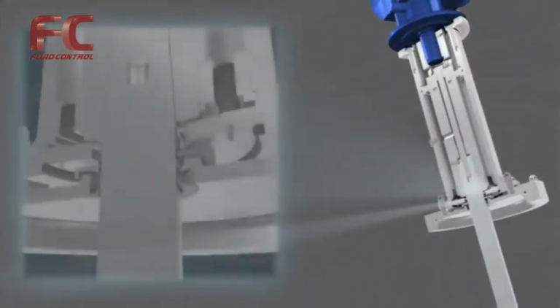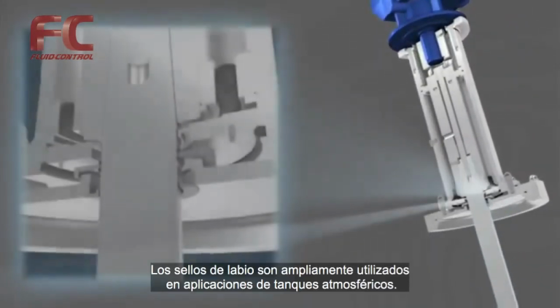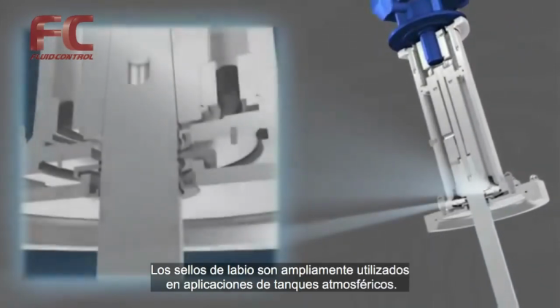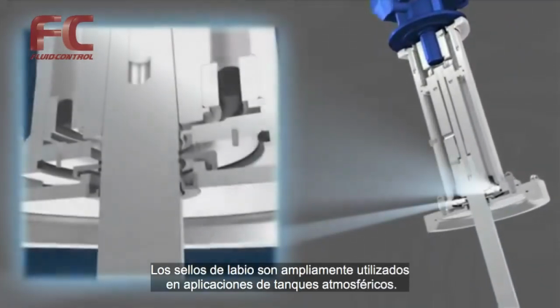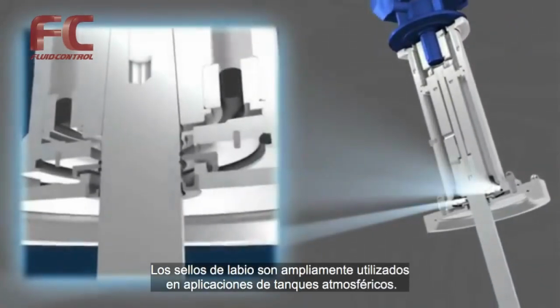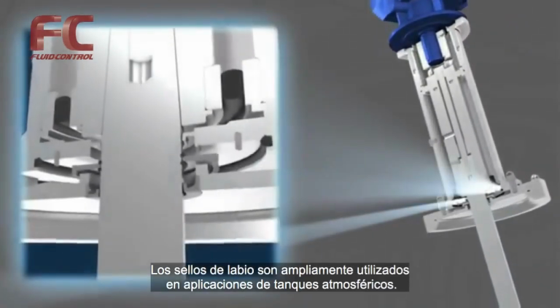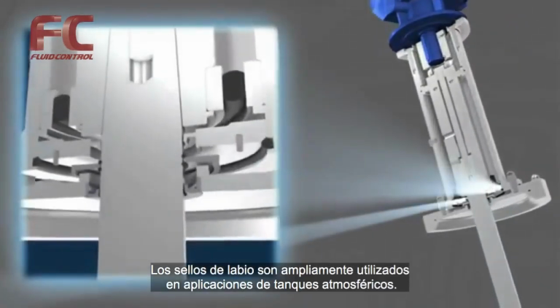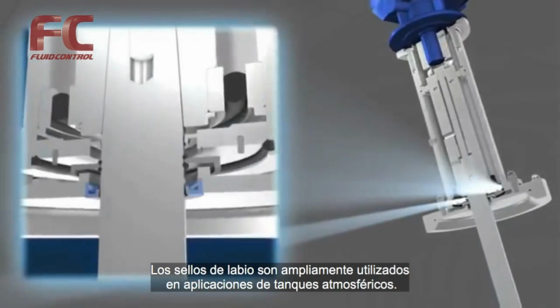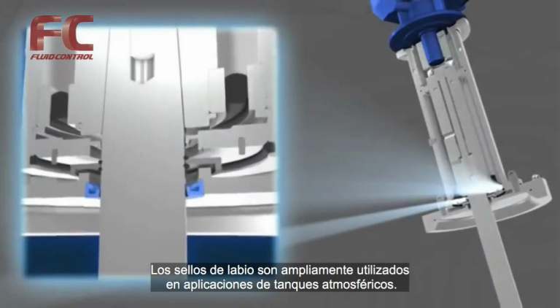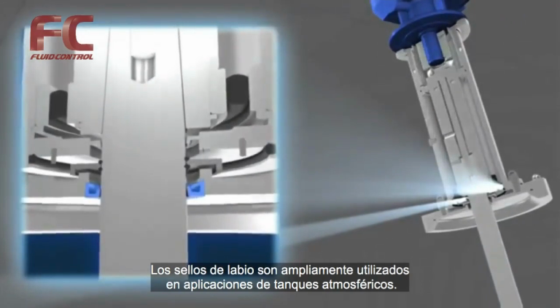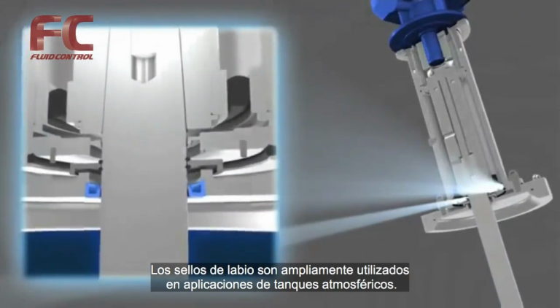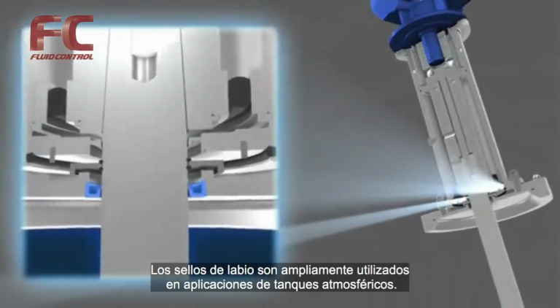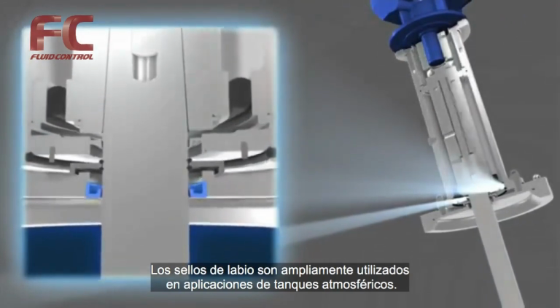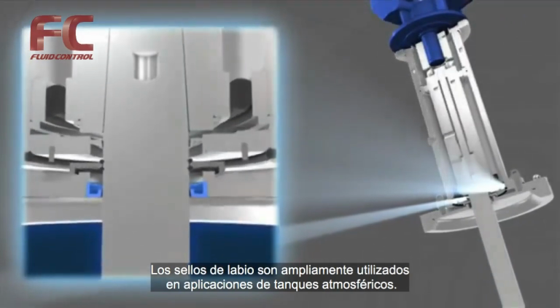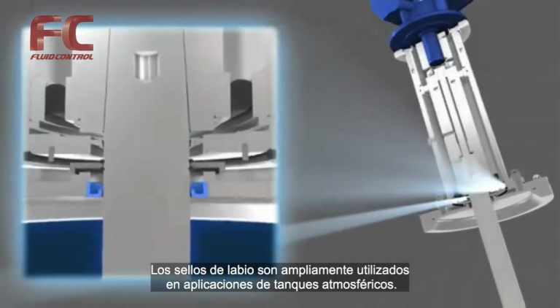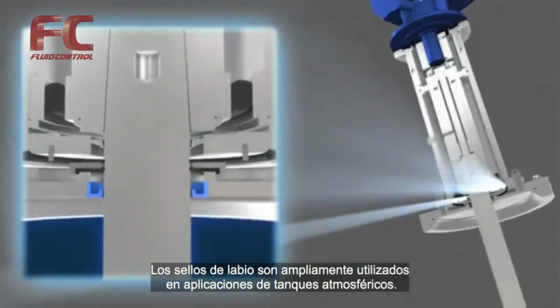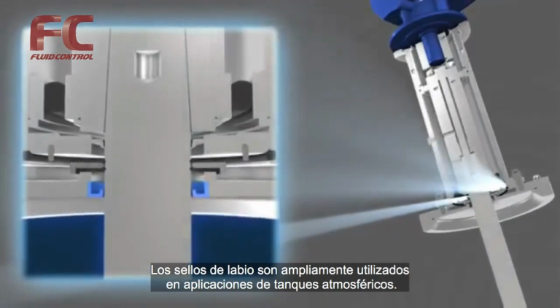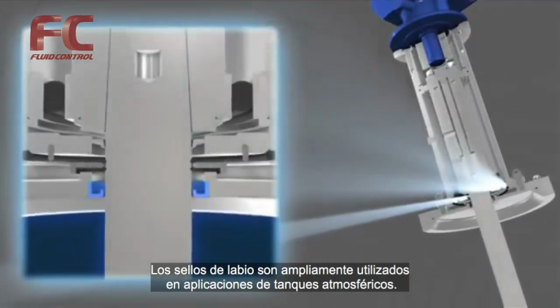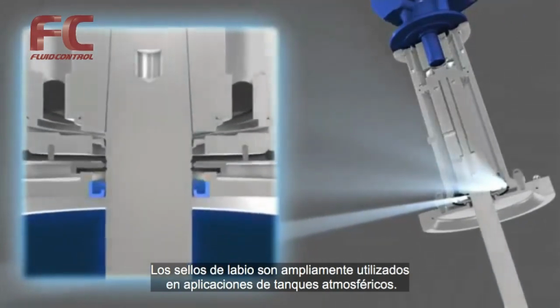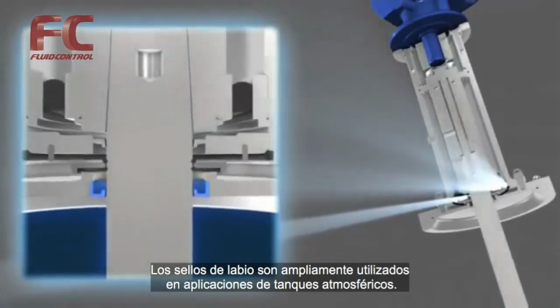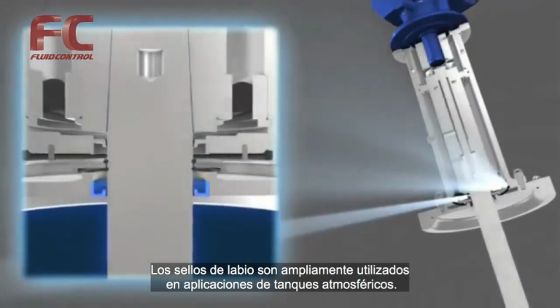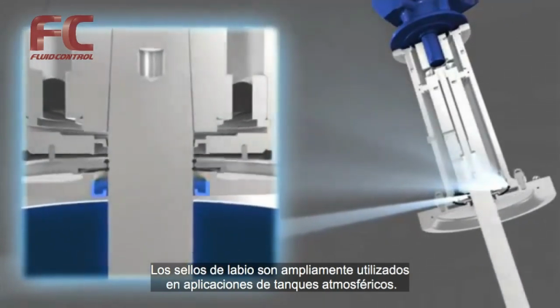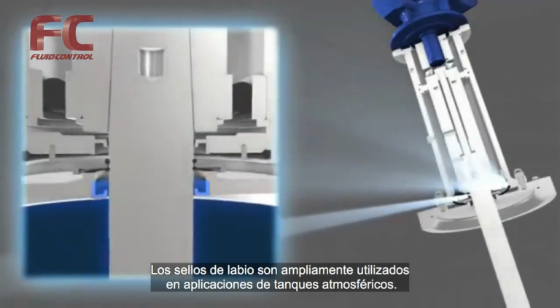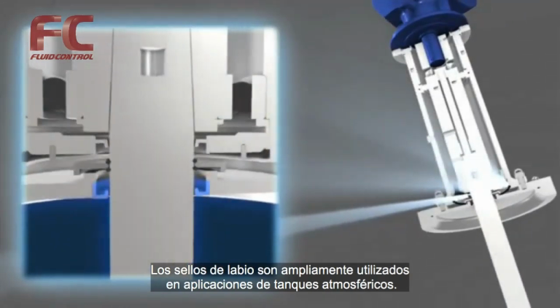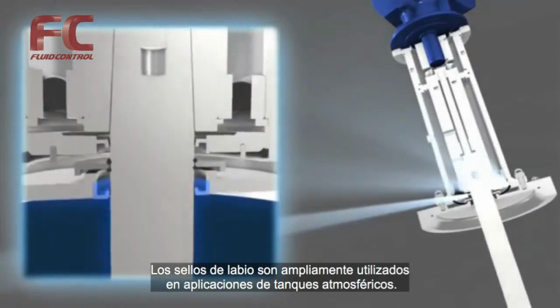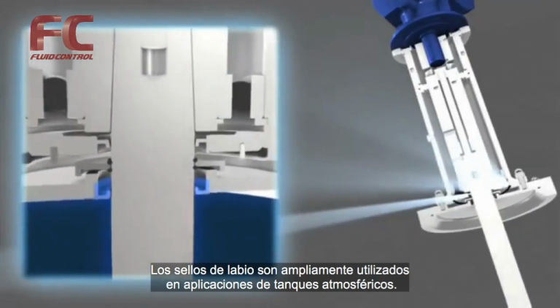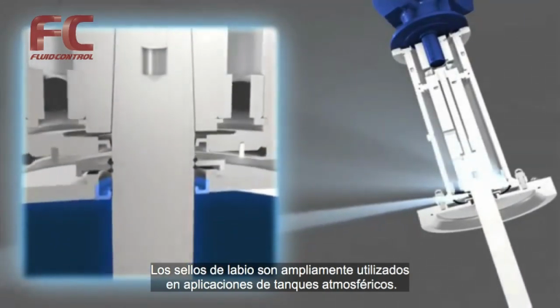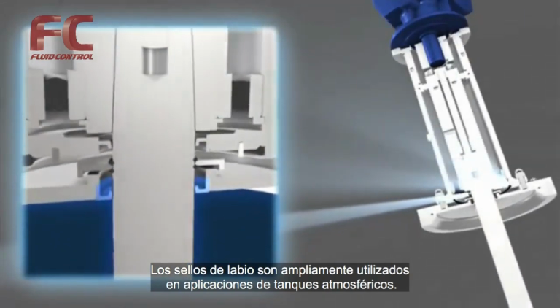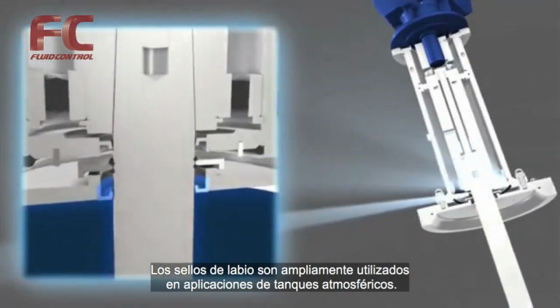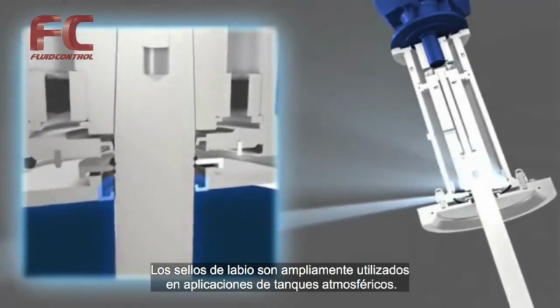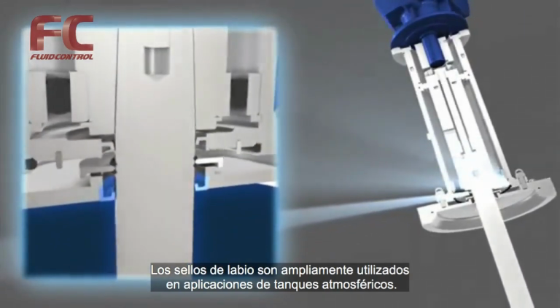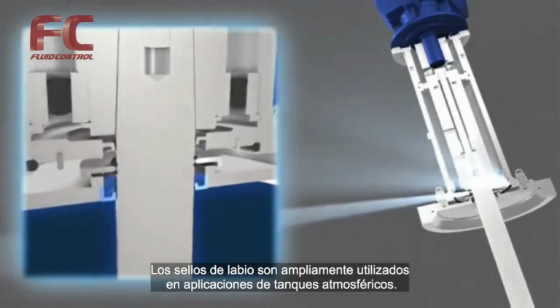The radial sealings are used in all types of applications in atmospheric tanks.